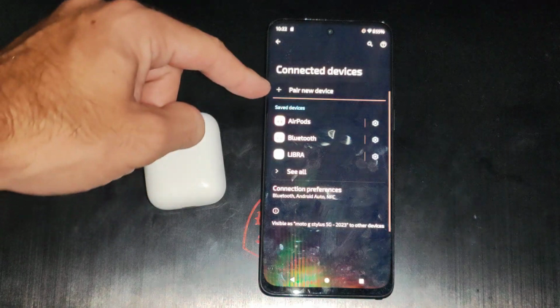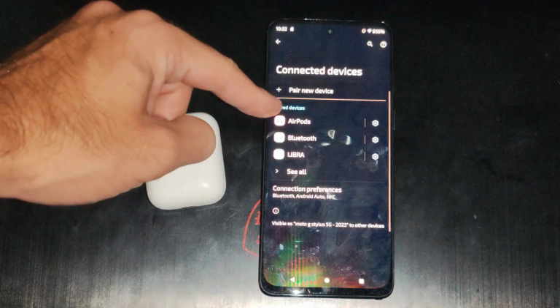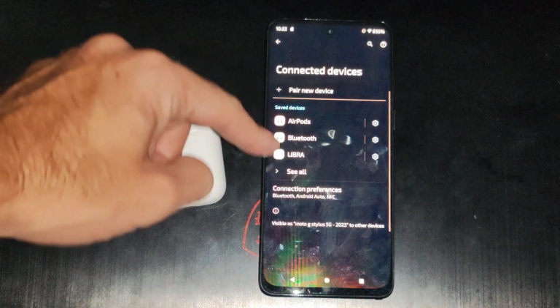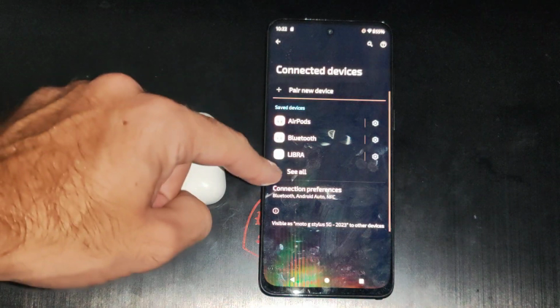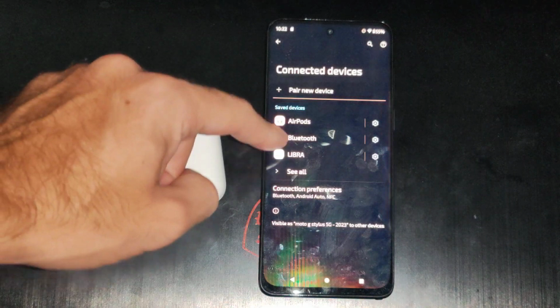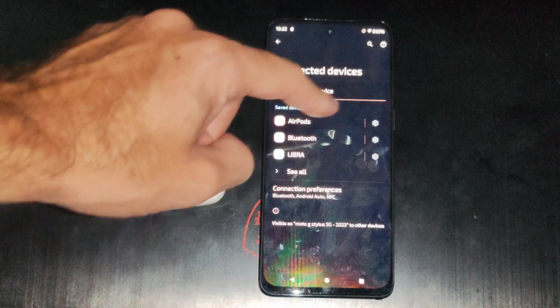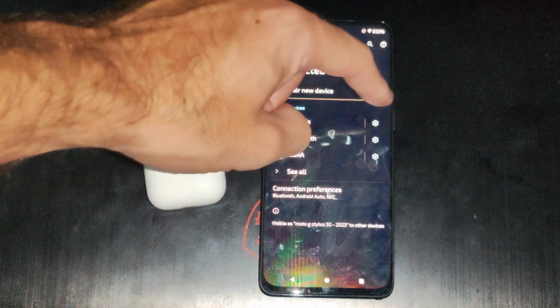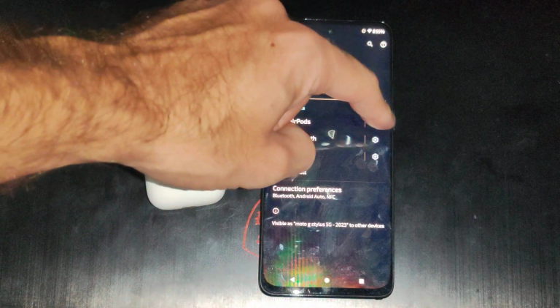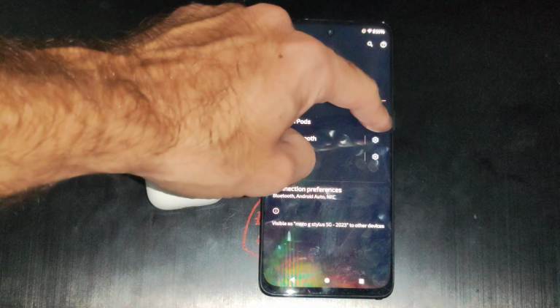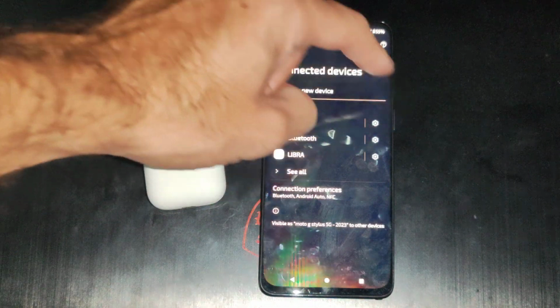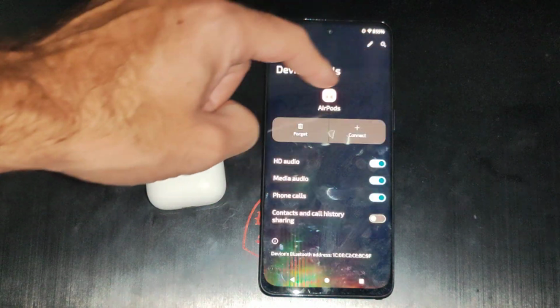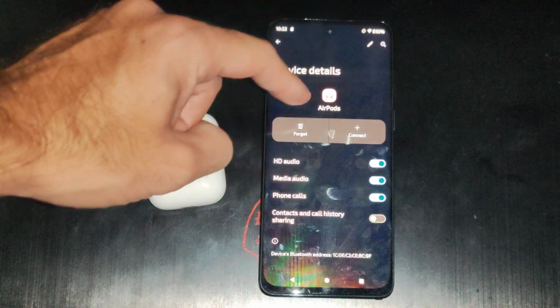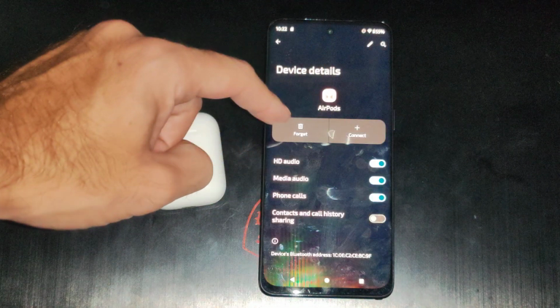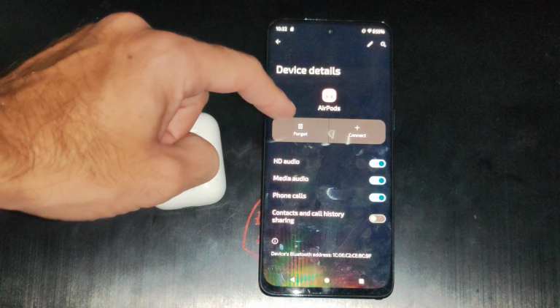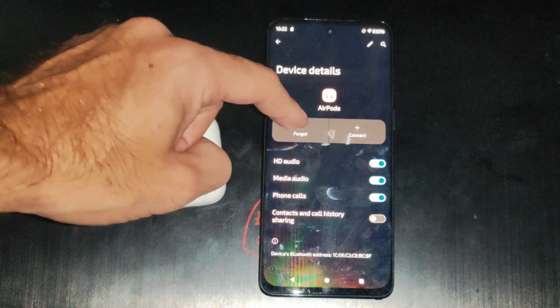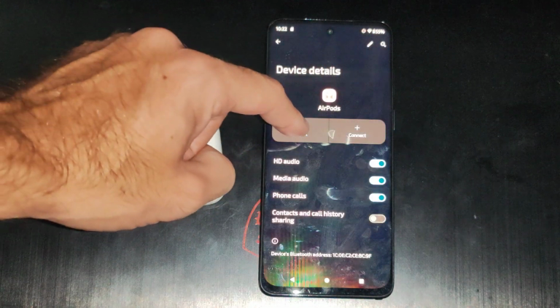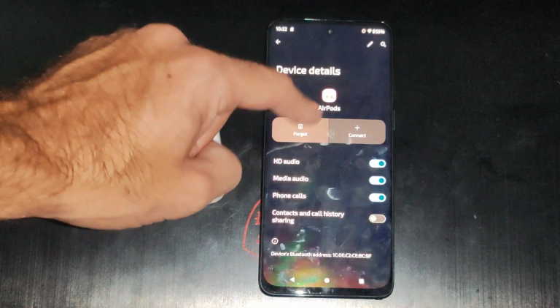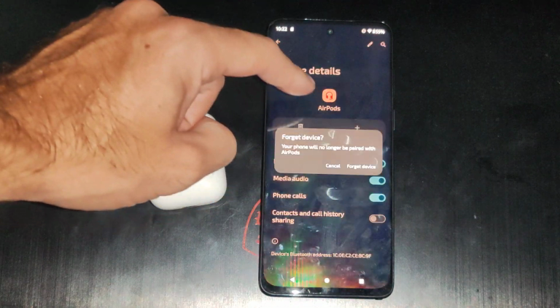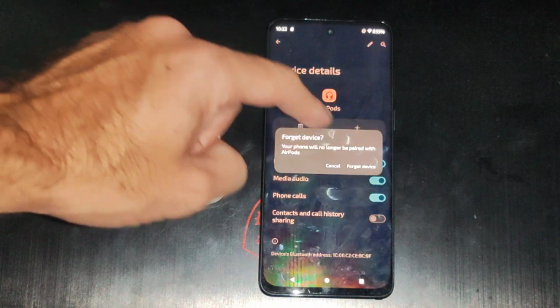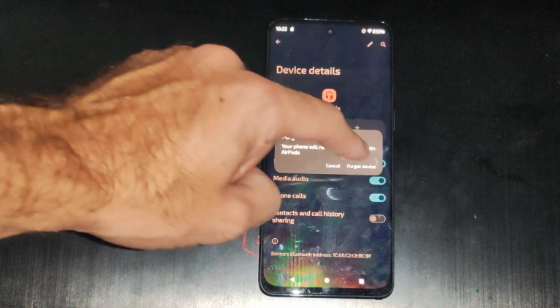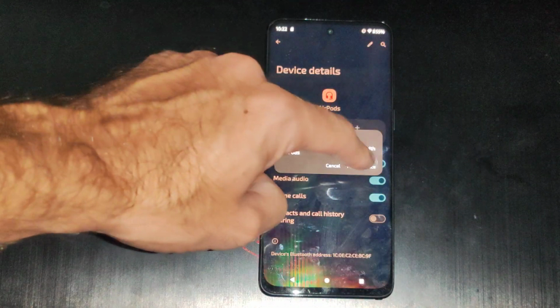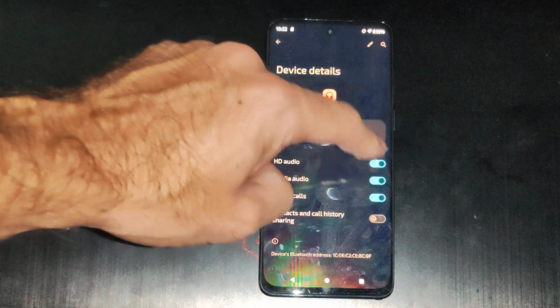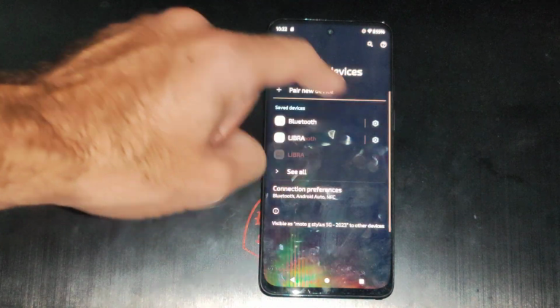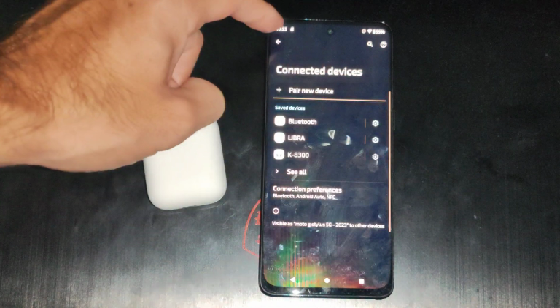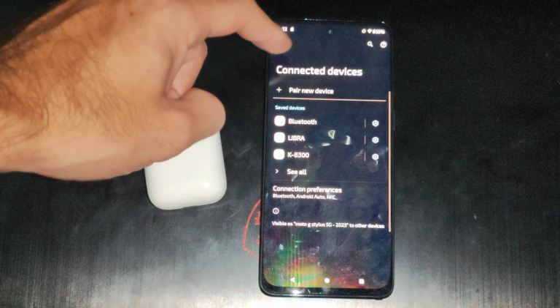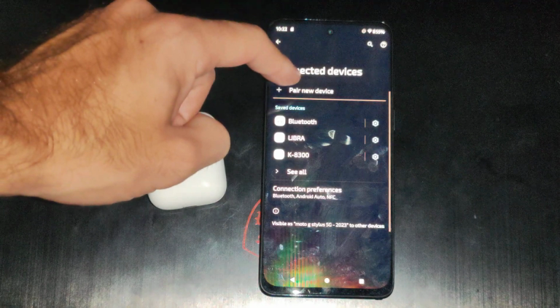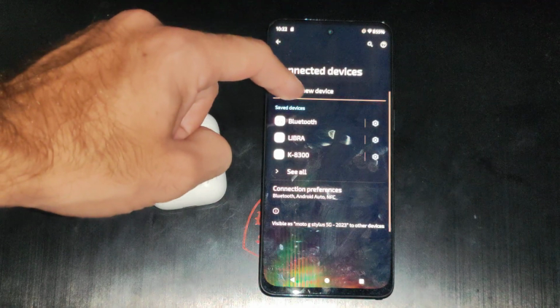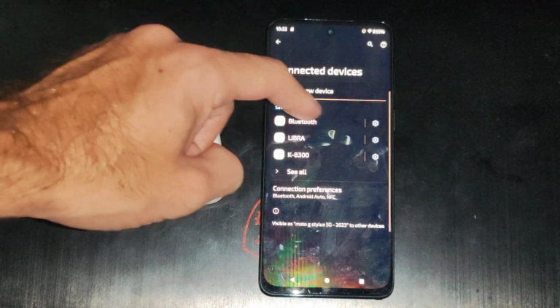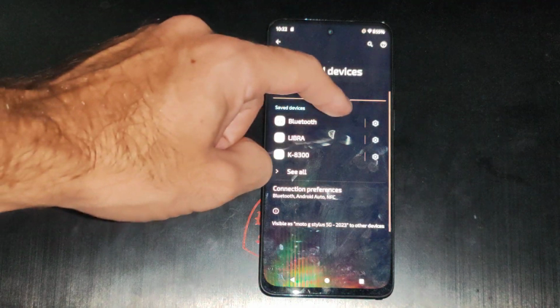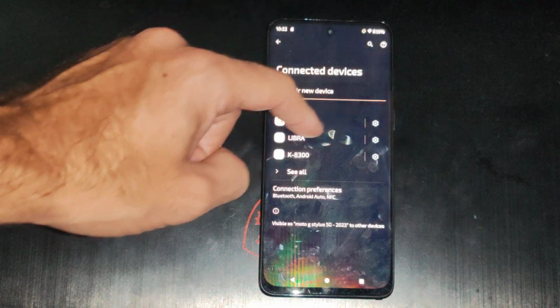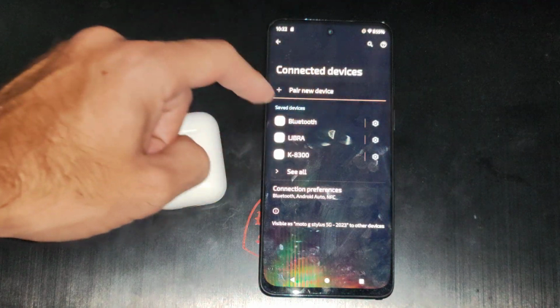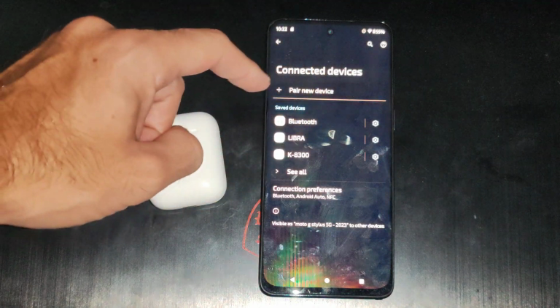You can see my AirPods are already connected, so I'm going to go to Forget and forget them. And then I'll show you how to connect them.